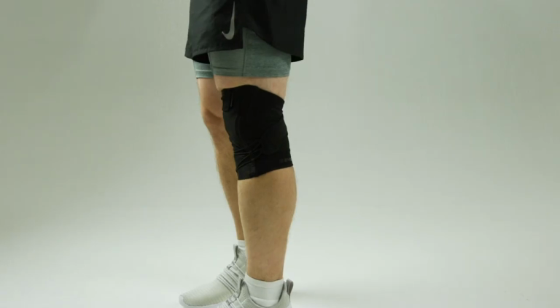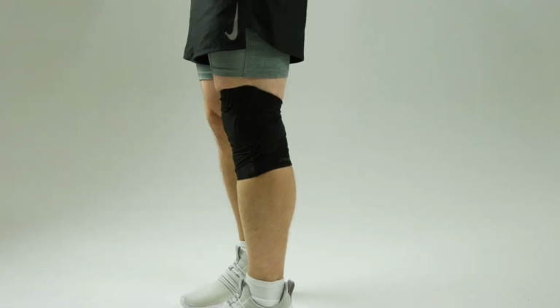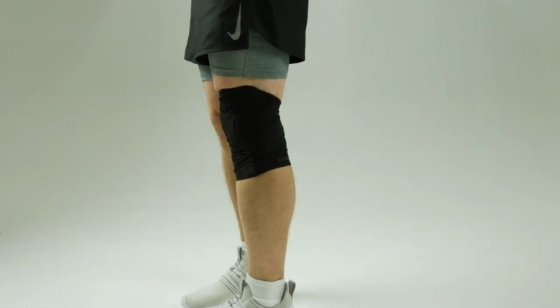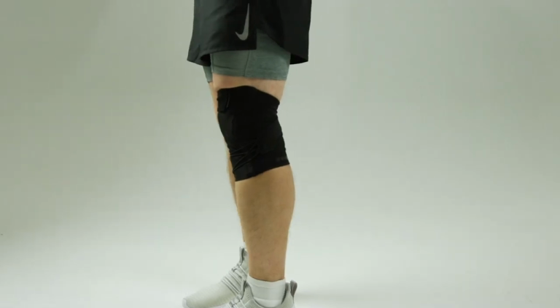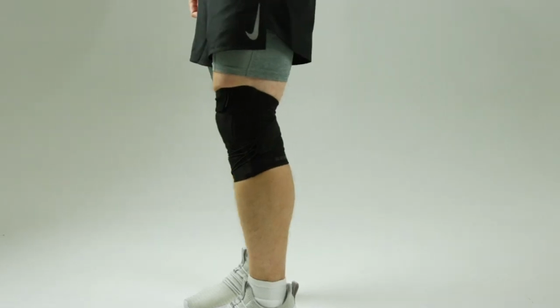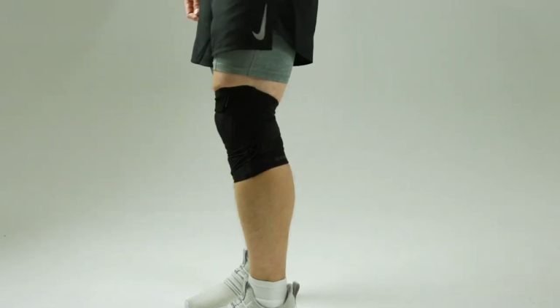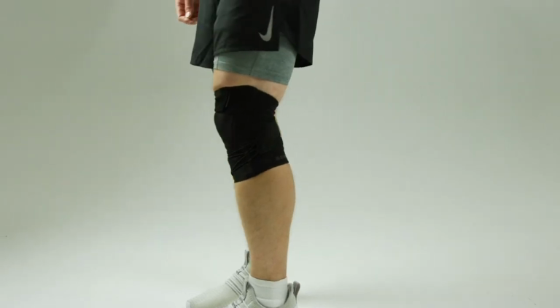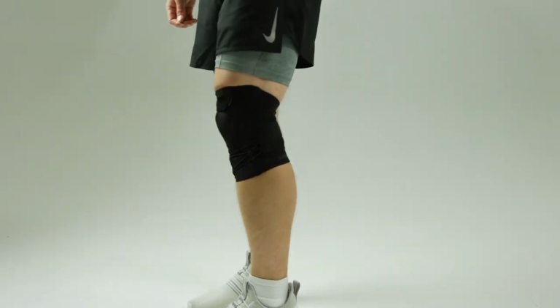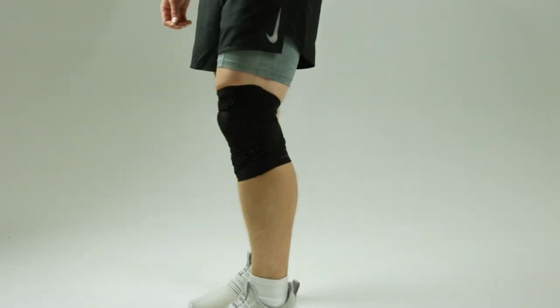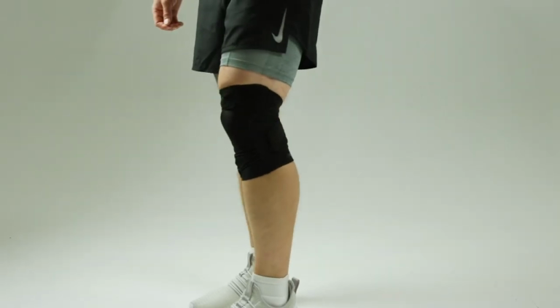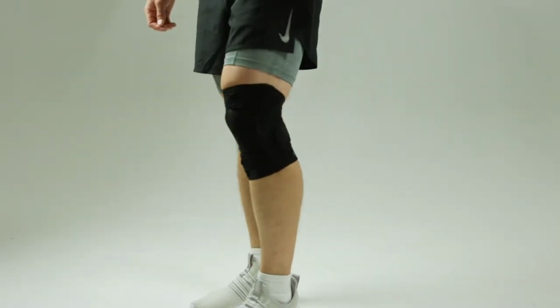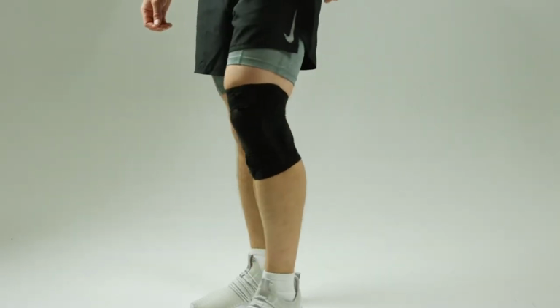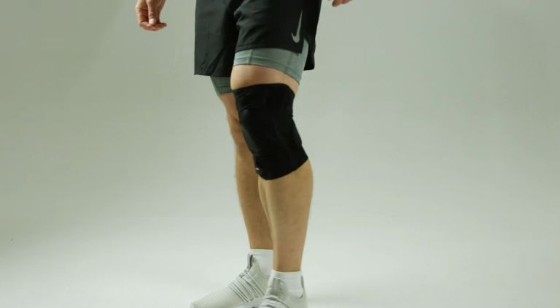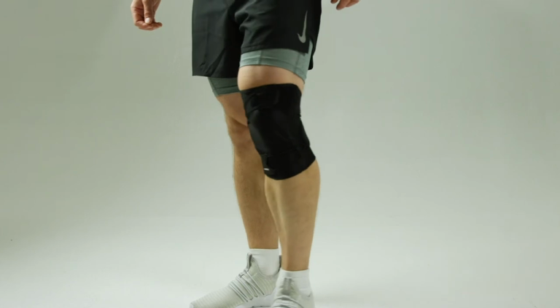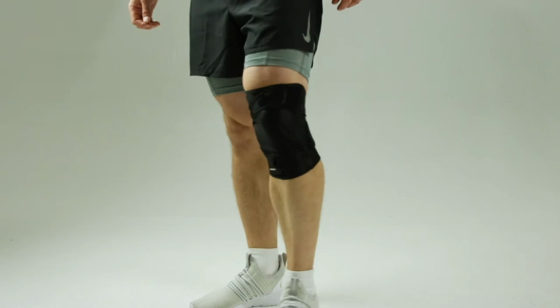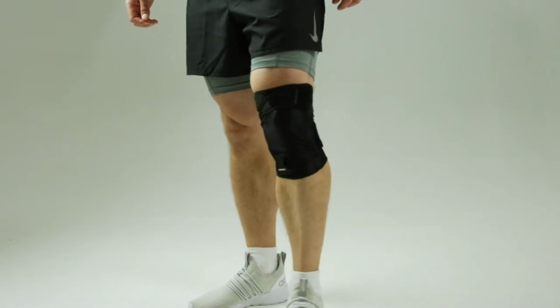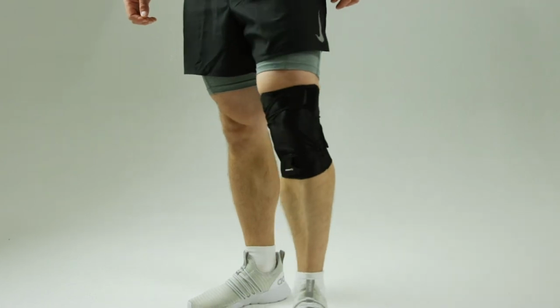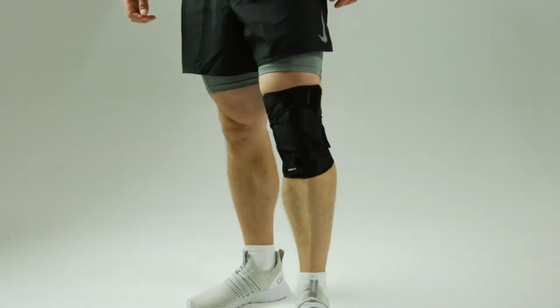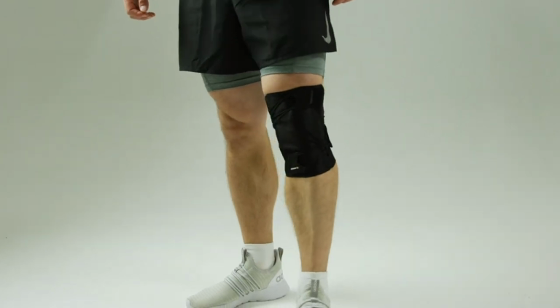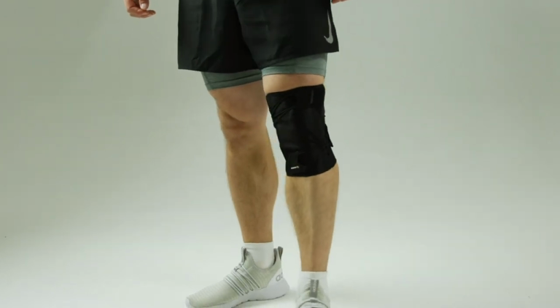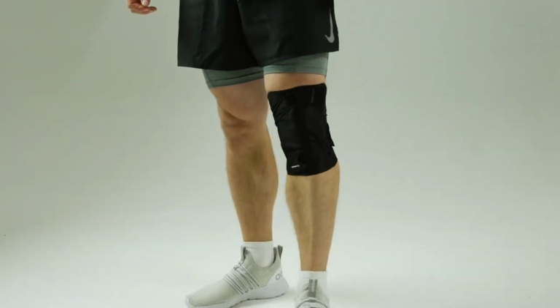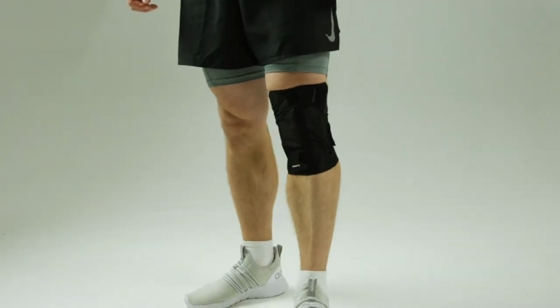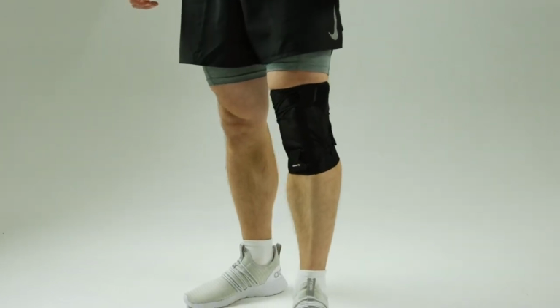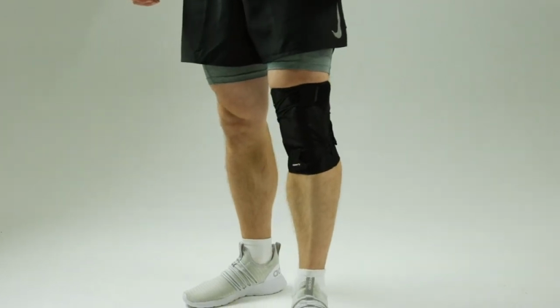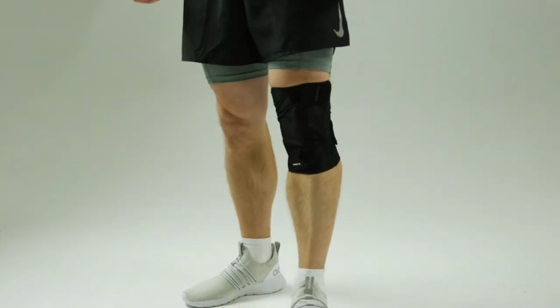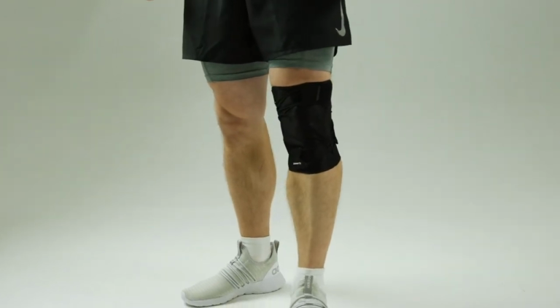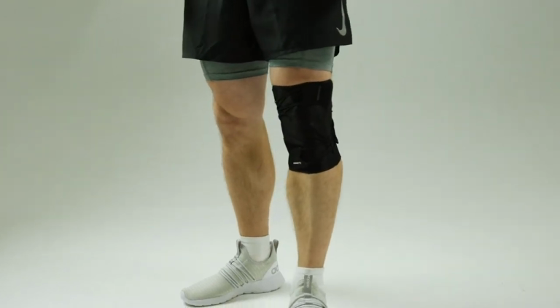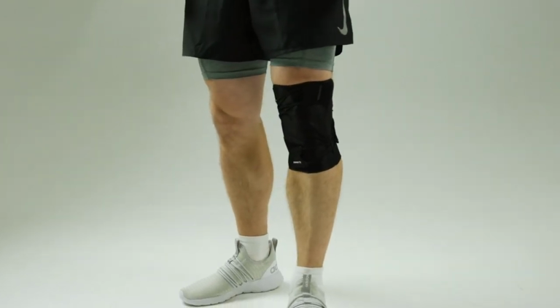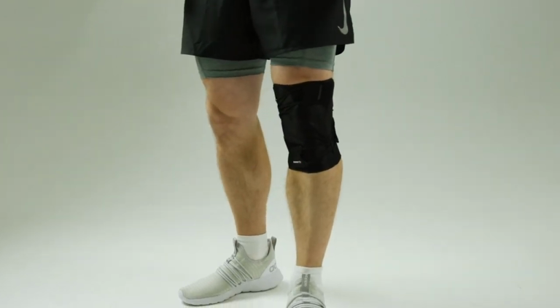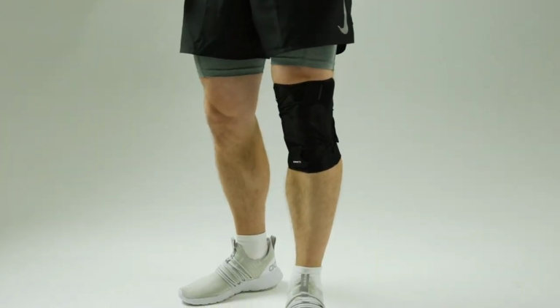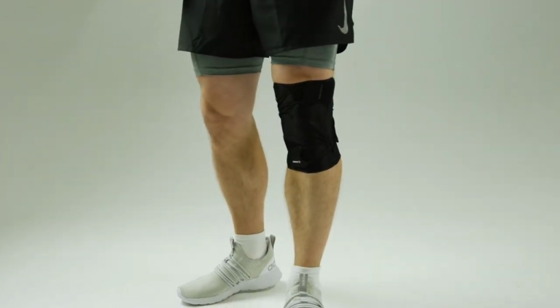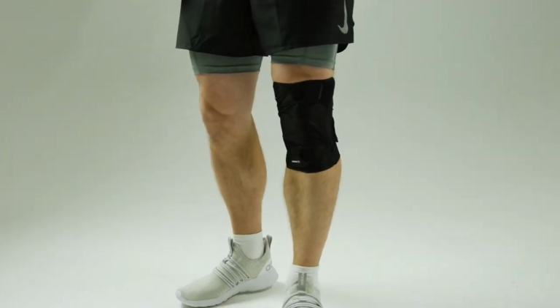Make sure that the product is not loose or out of place. If you feel any discomfort, repeat the steps from the beginning to reapply the product.